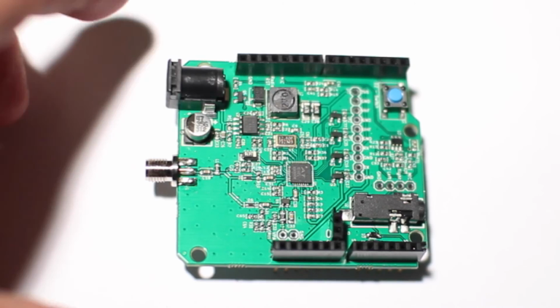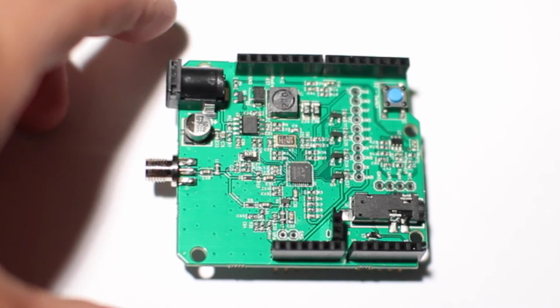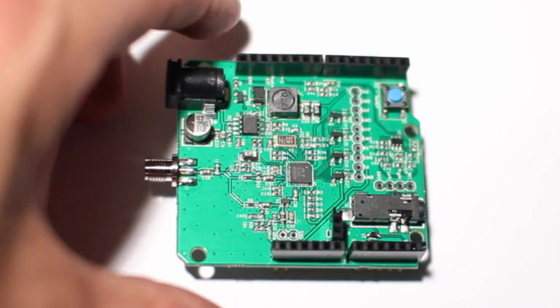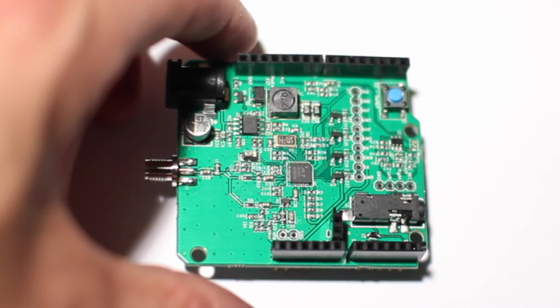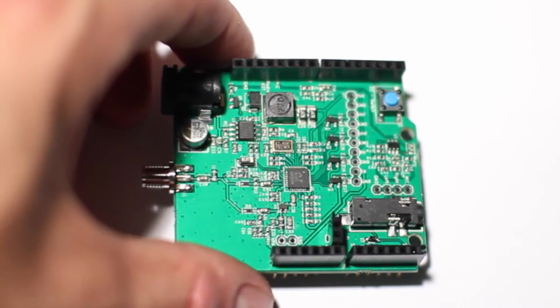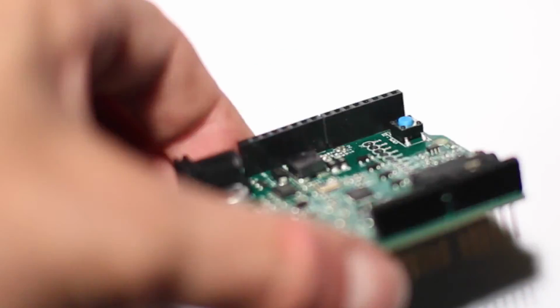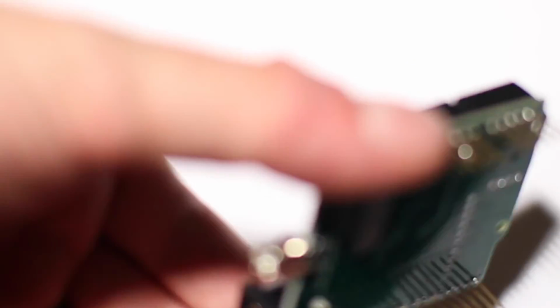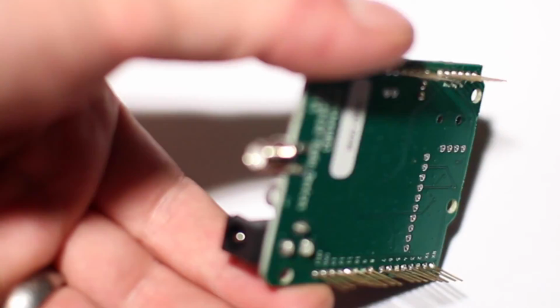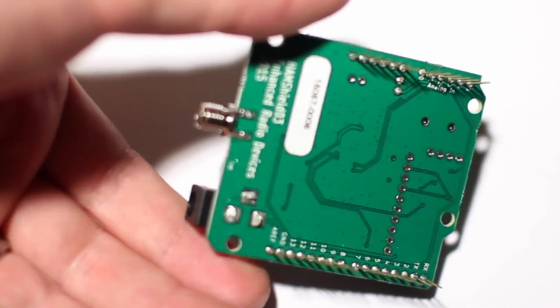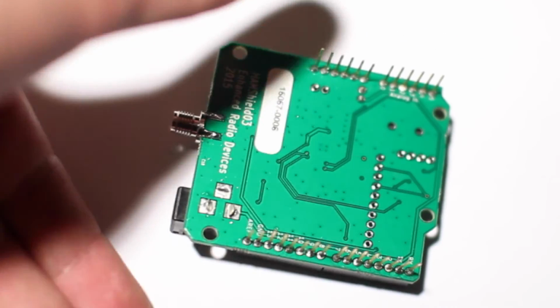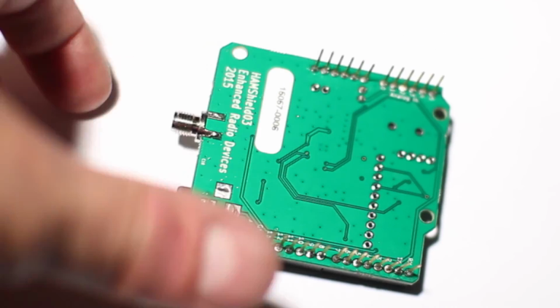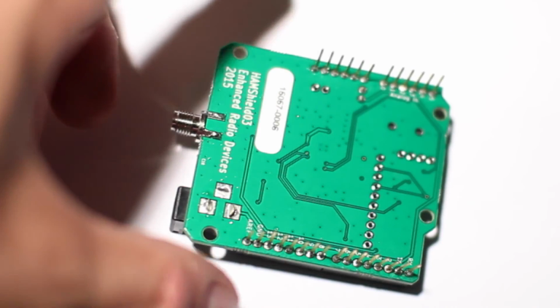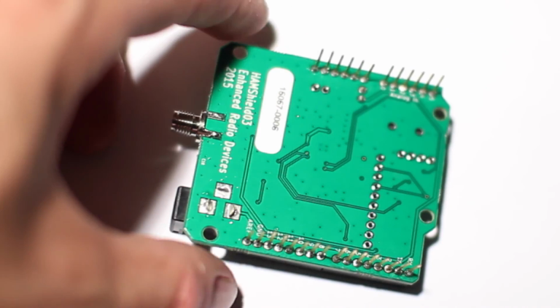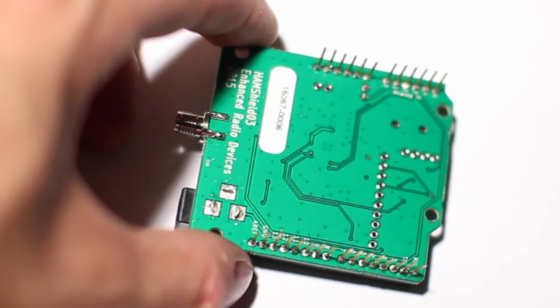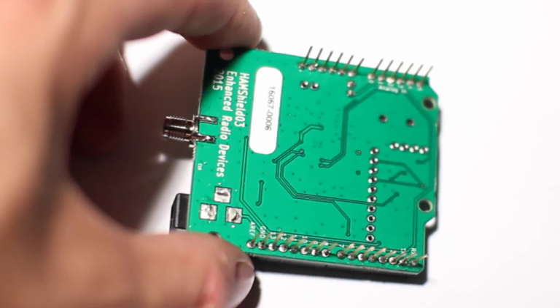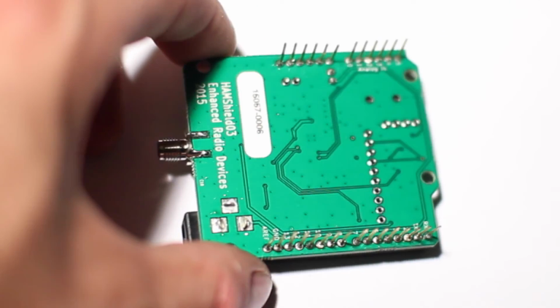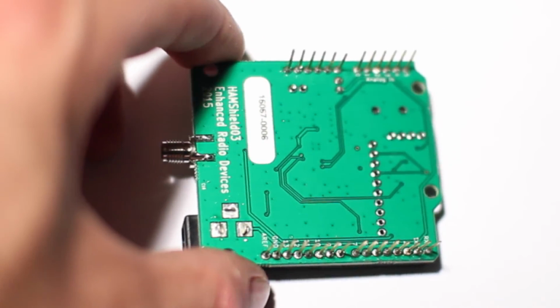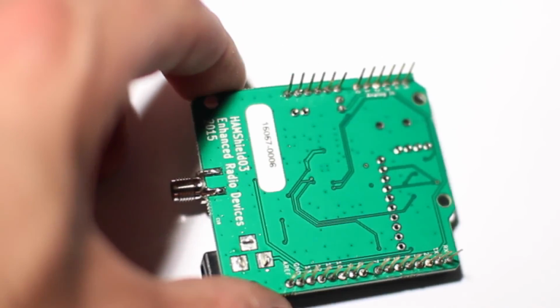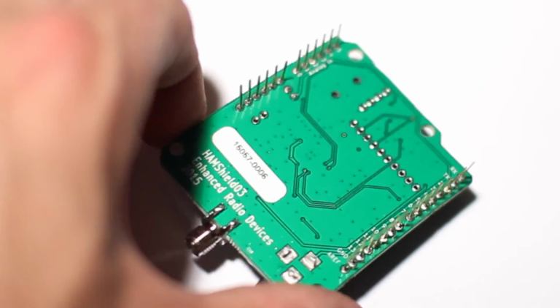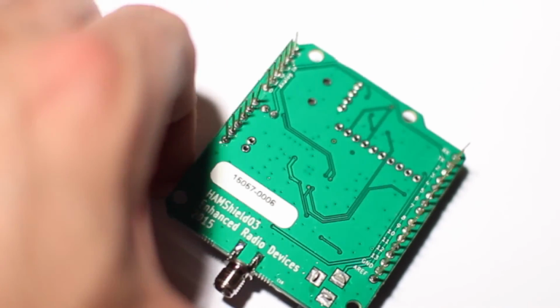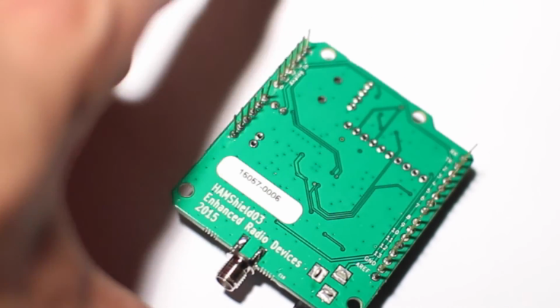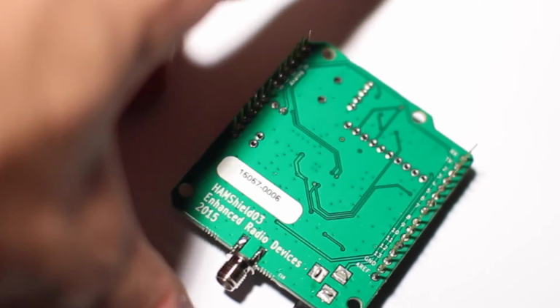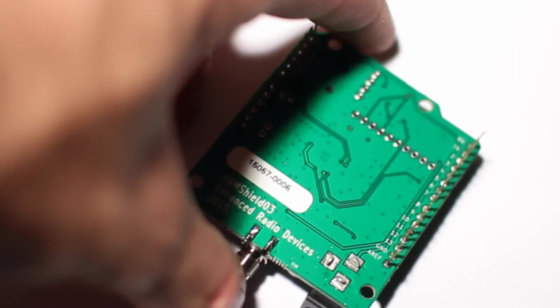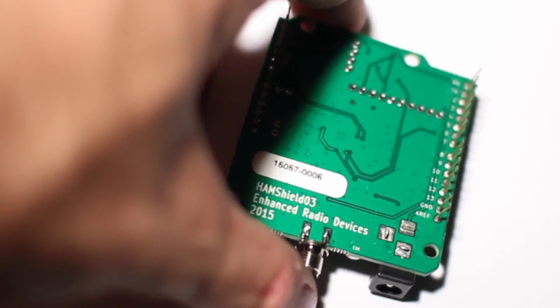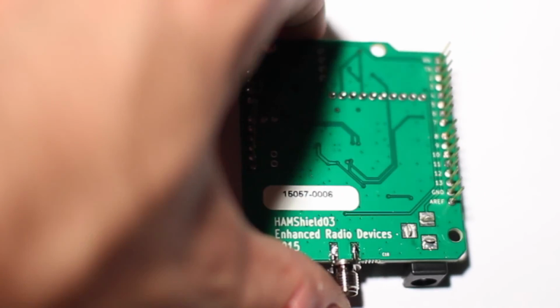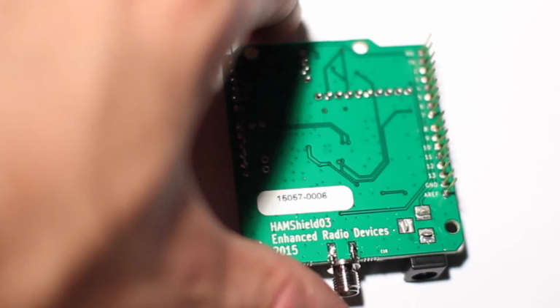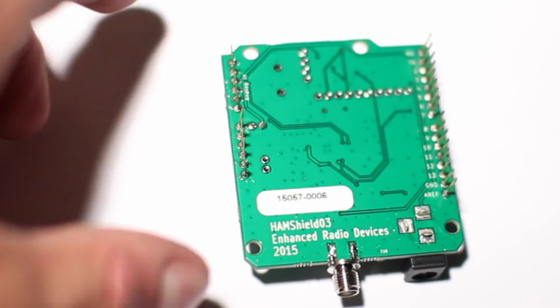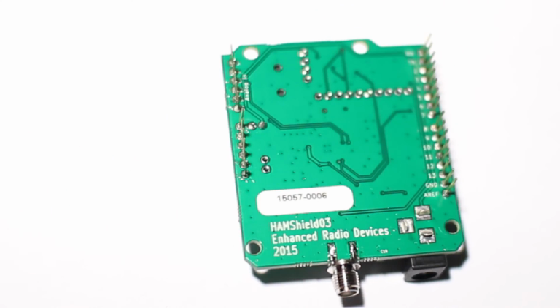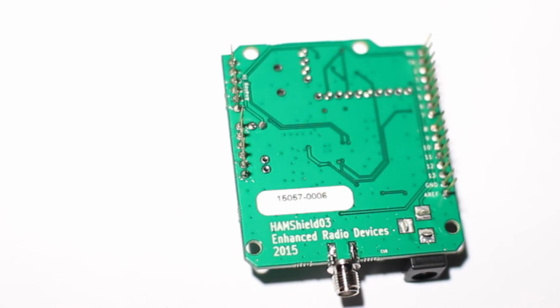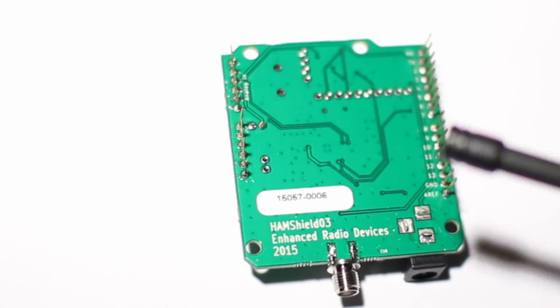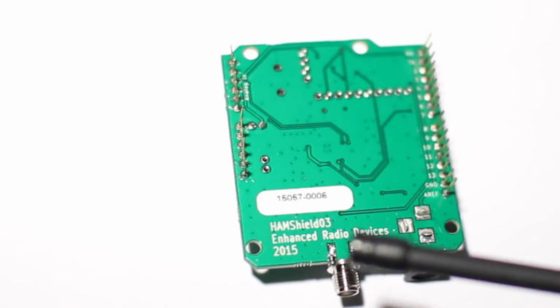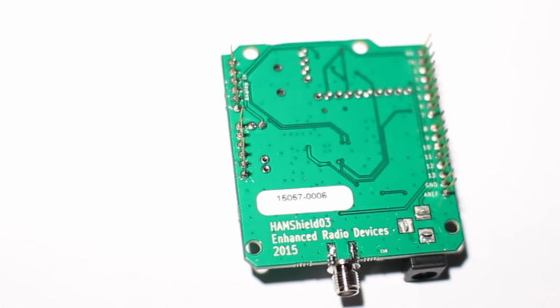So that's the ham shield in a nutshell. We'll have another board revision soon and I'll show you what that looks like when it comes out.